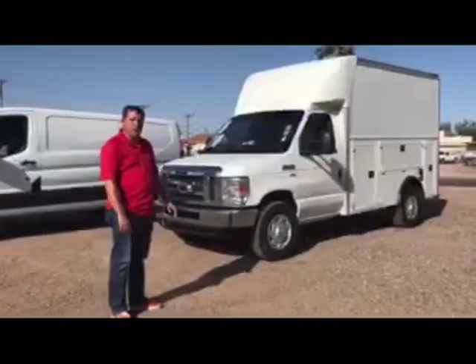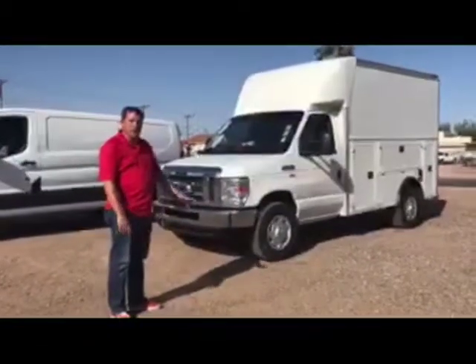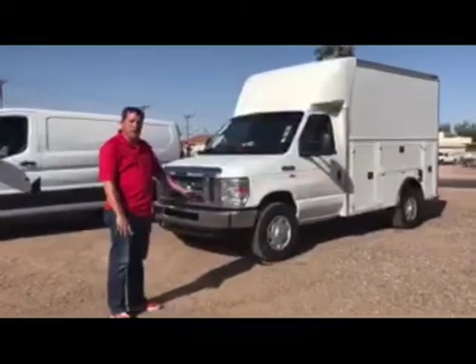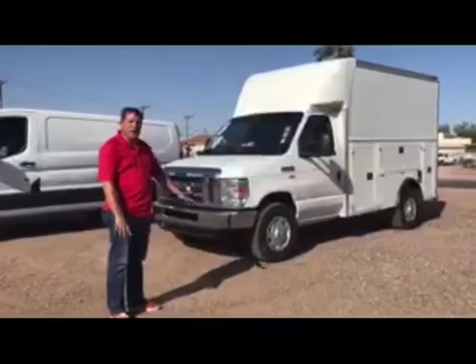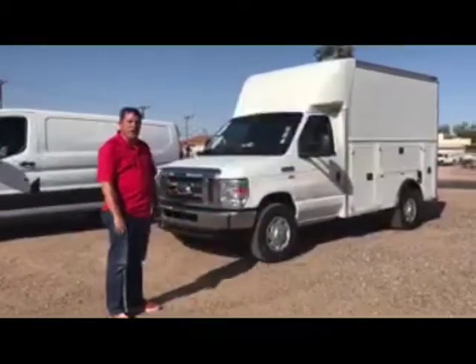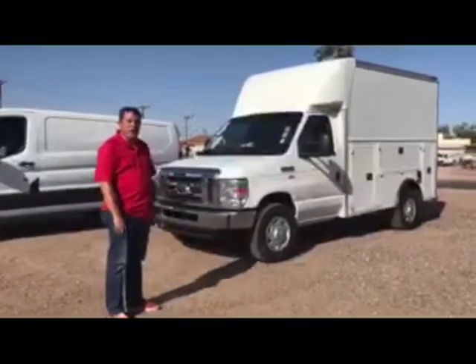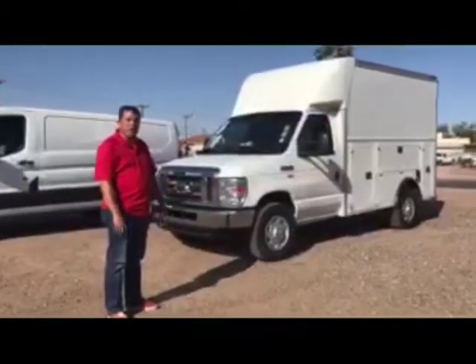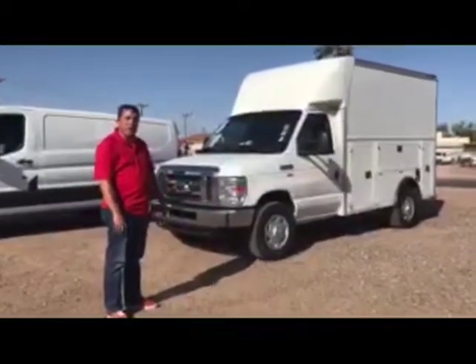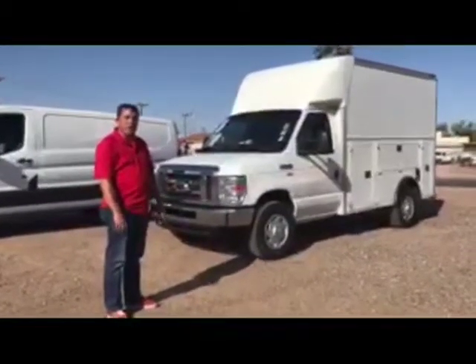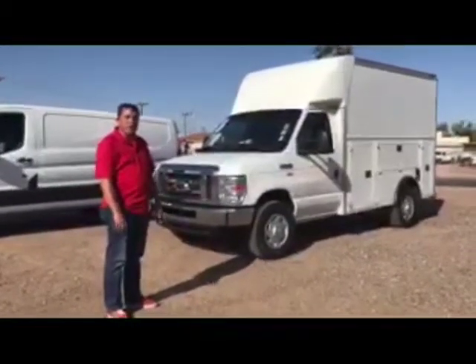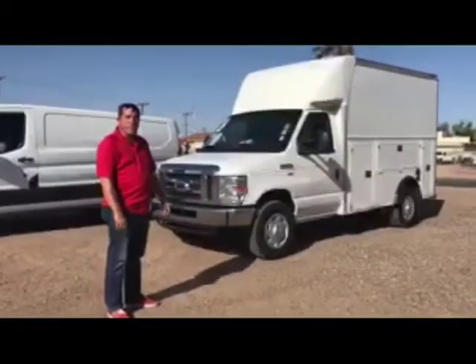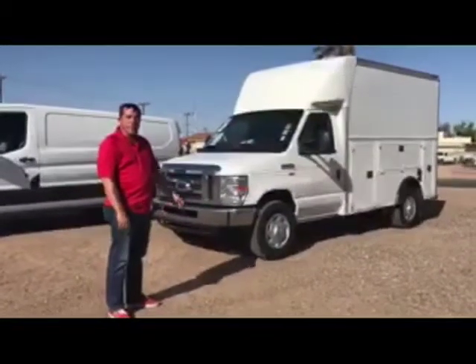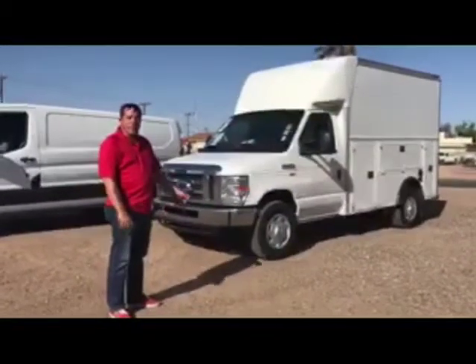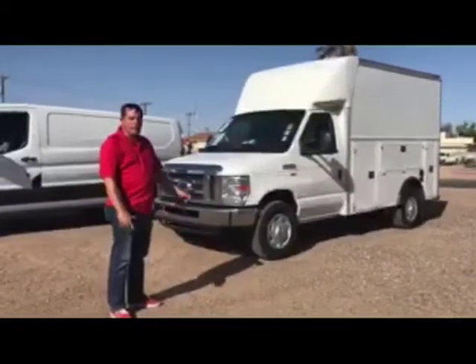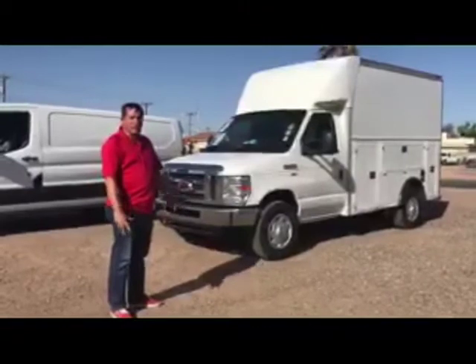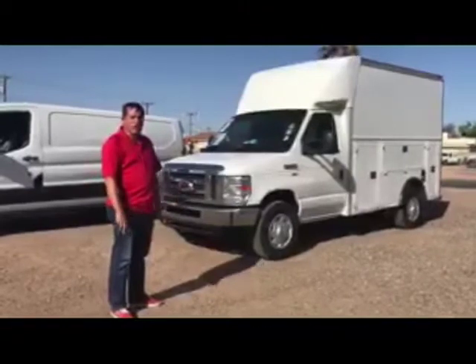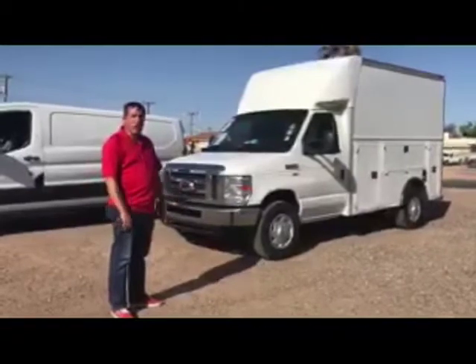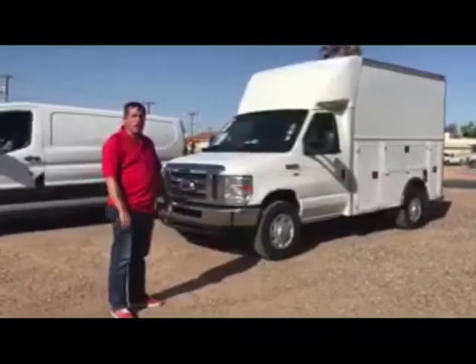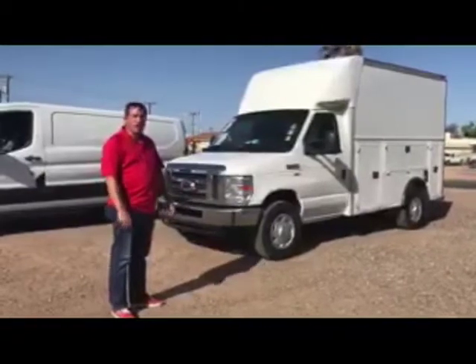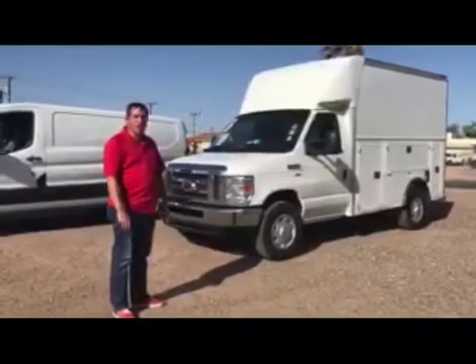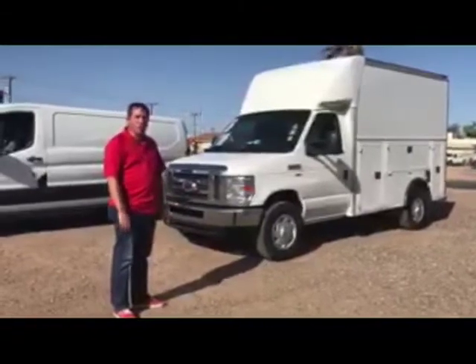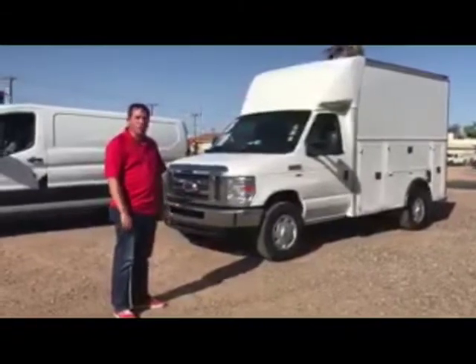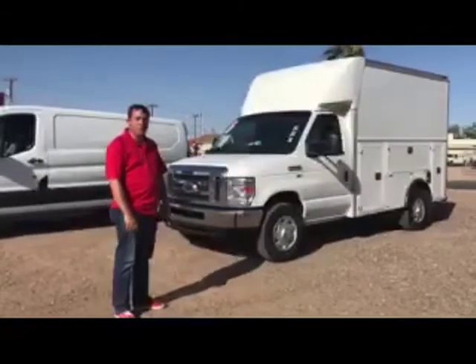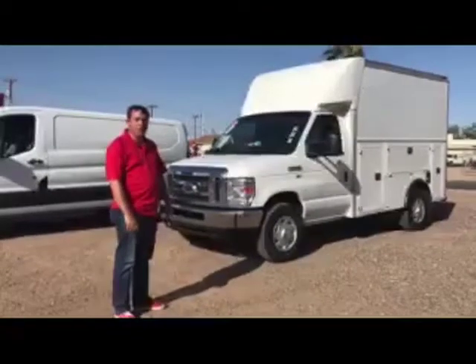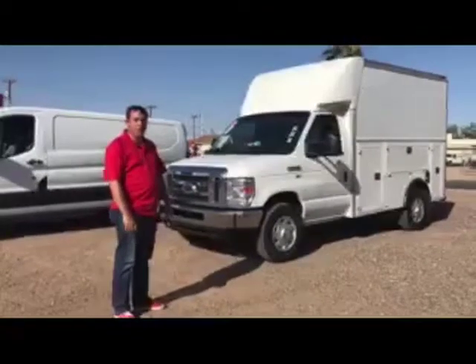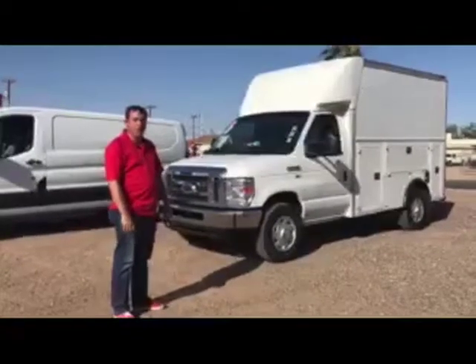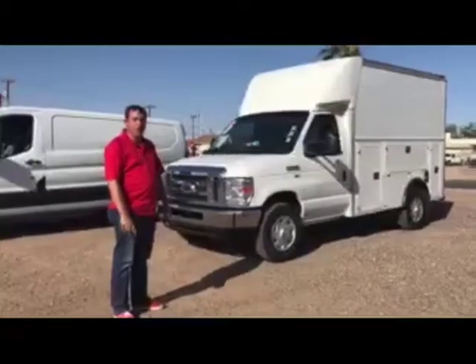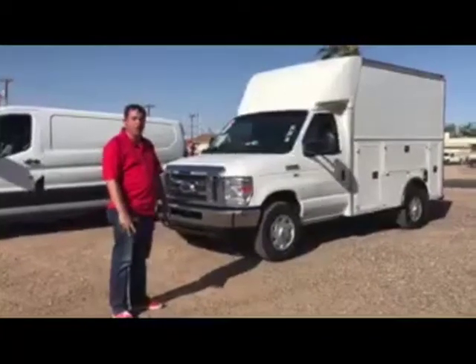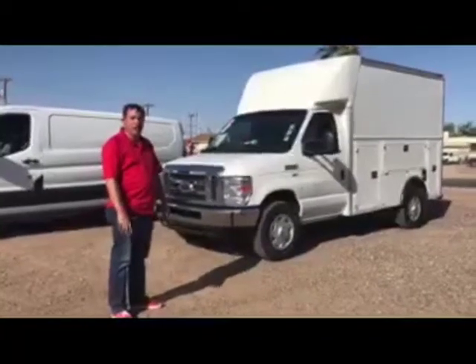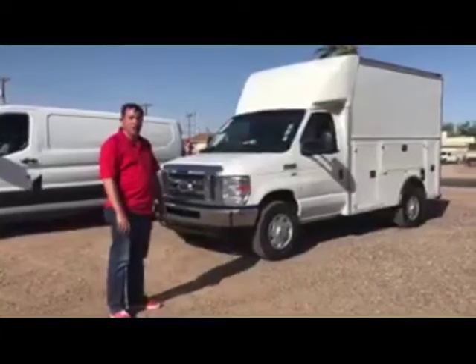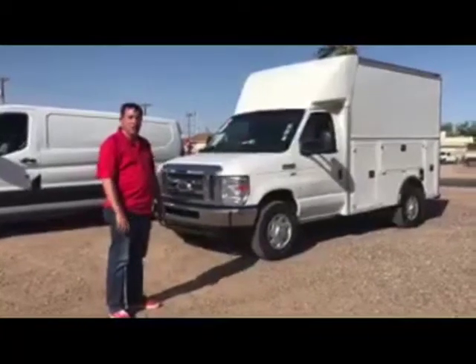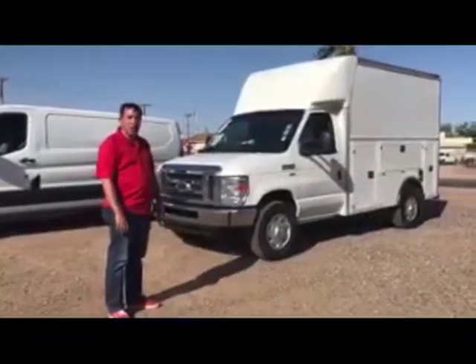Check us out on the web. Give us a call. Let us go to work for you to find your next work truck.